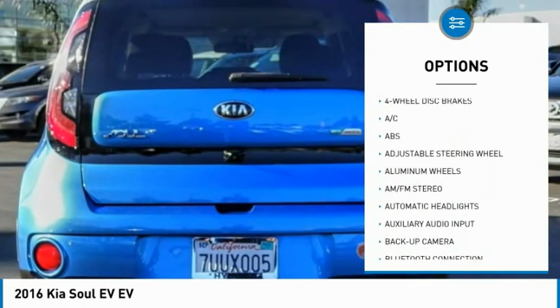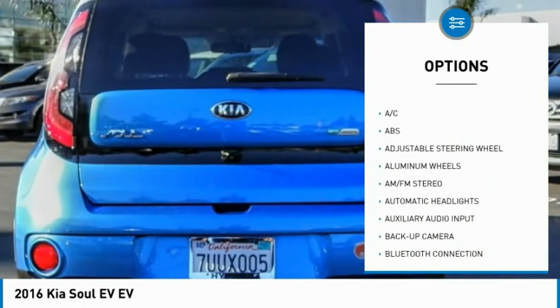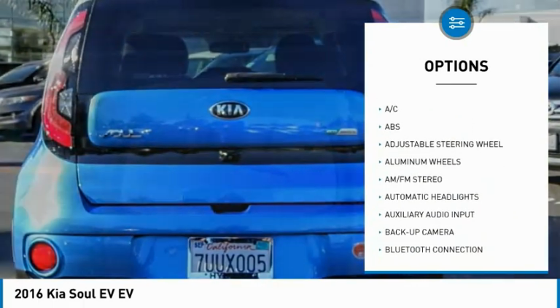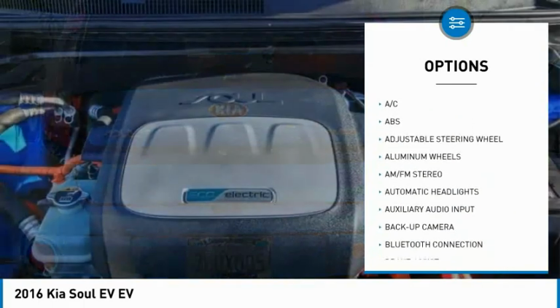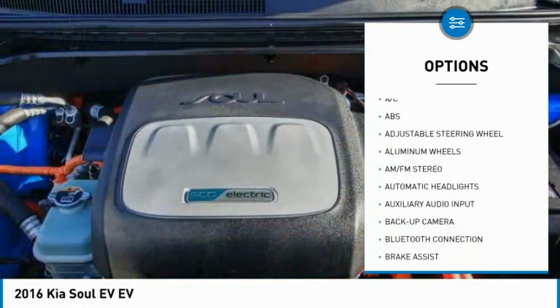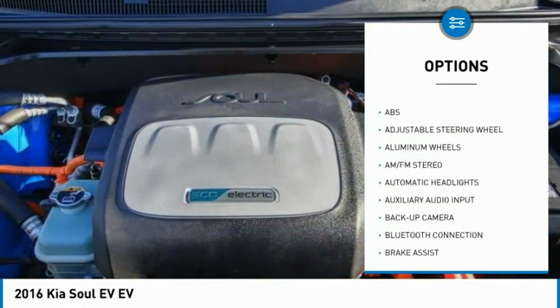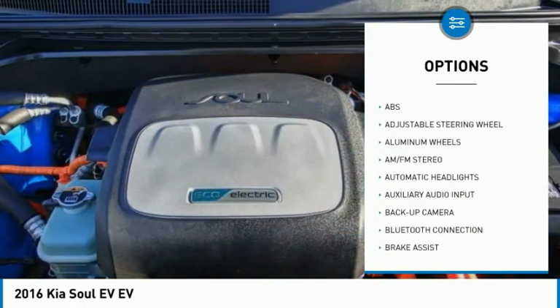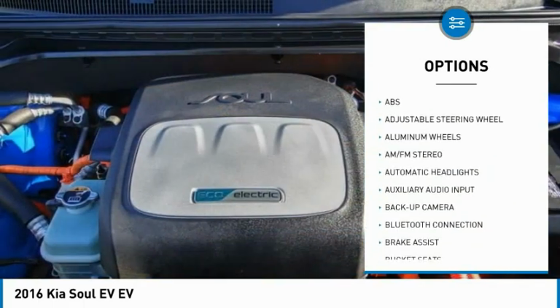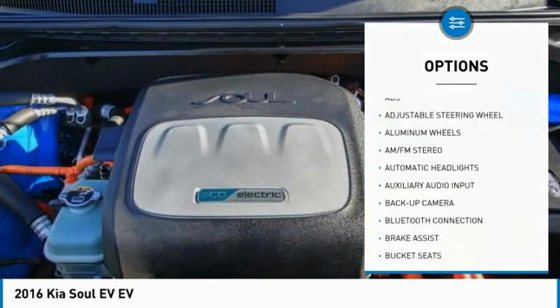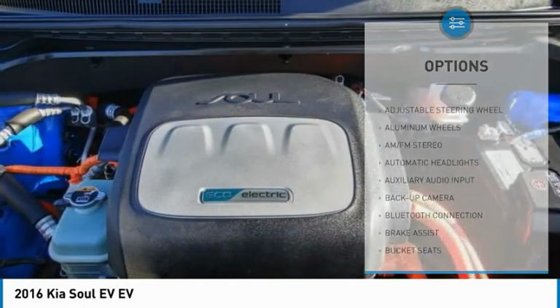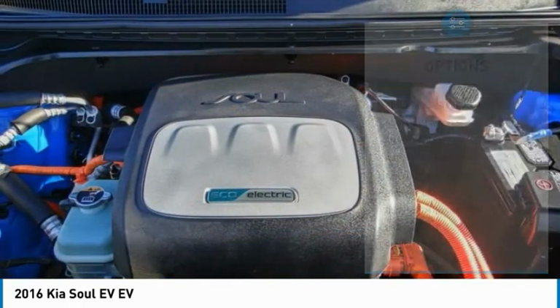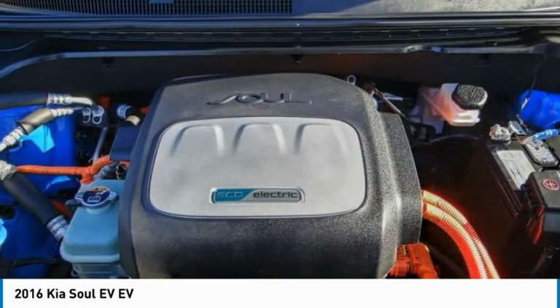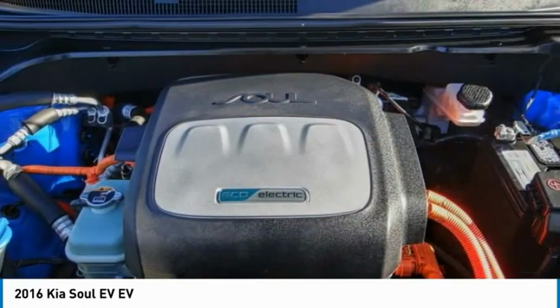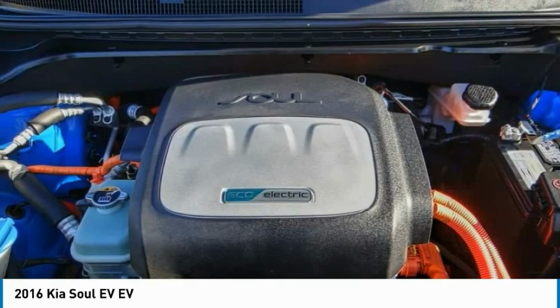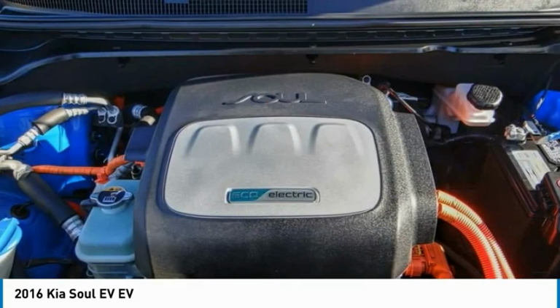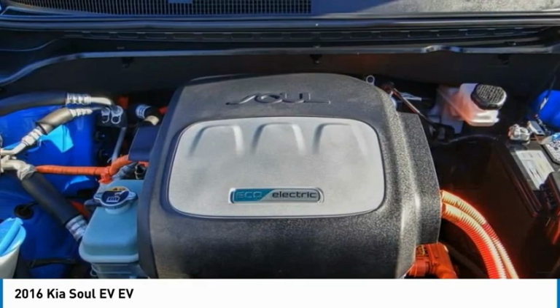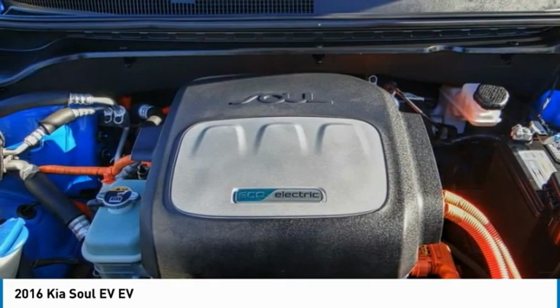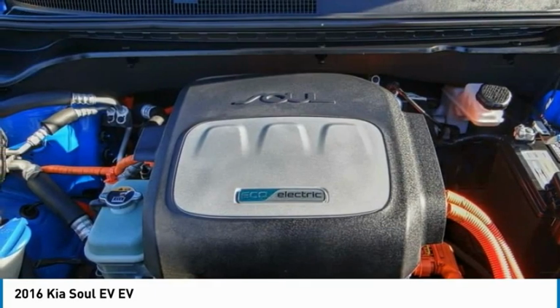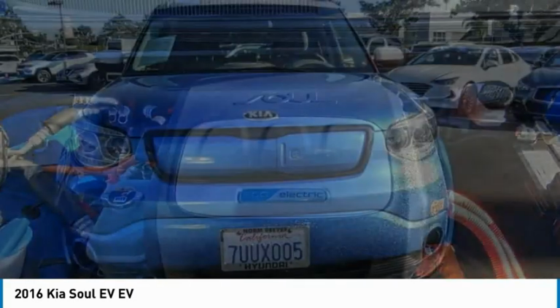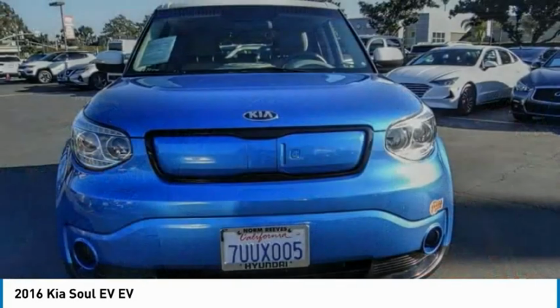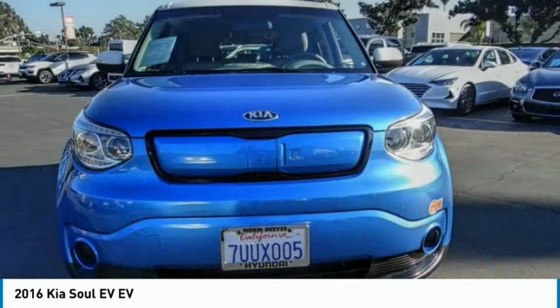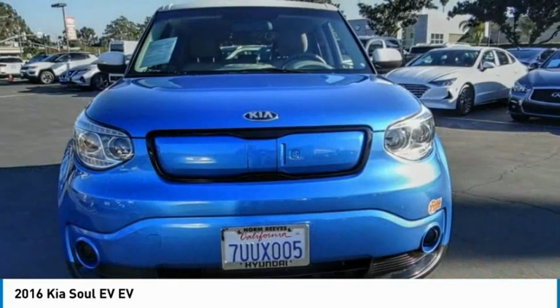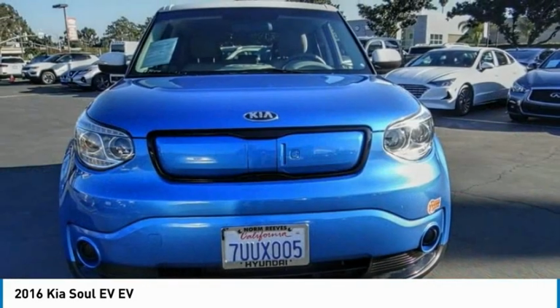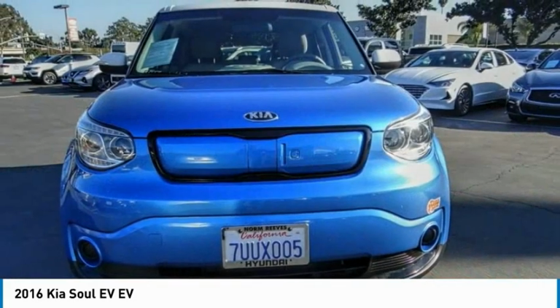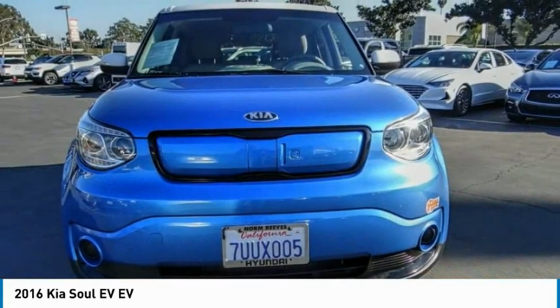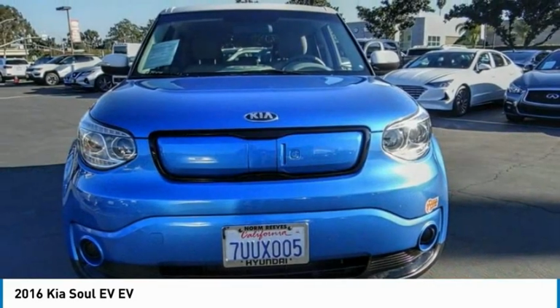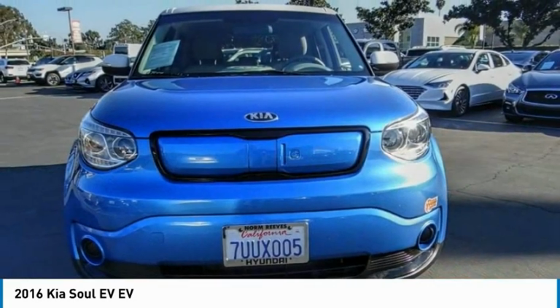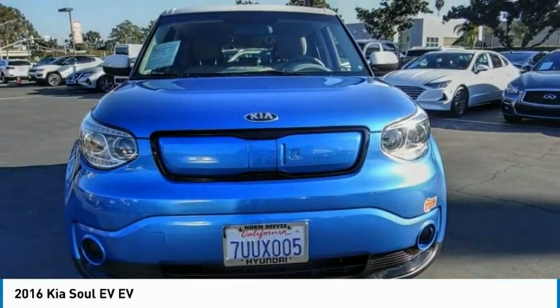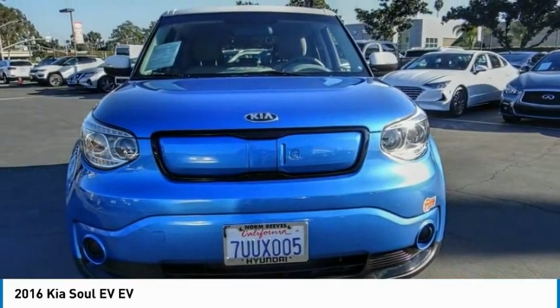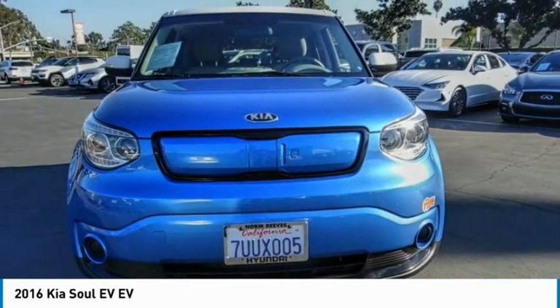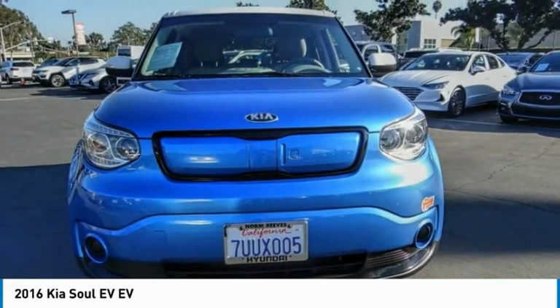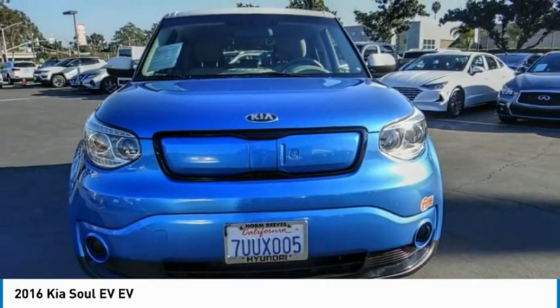Daytime running lights, engine immobilizer, four-wheel disc brakes, and front all-season tires.